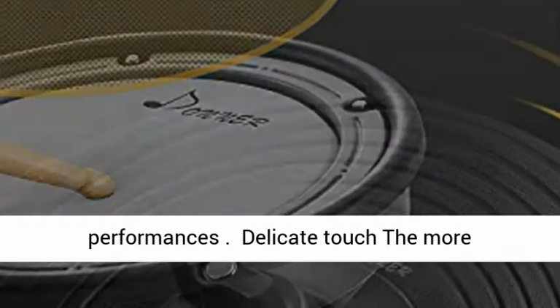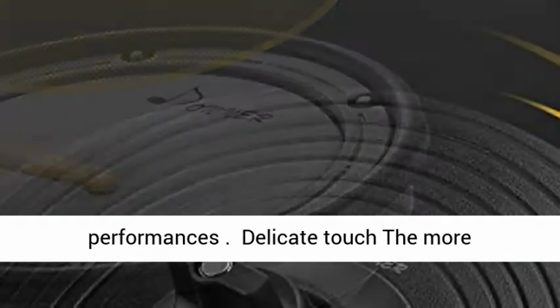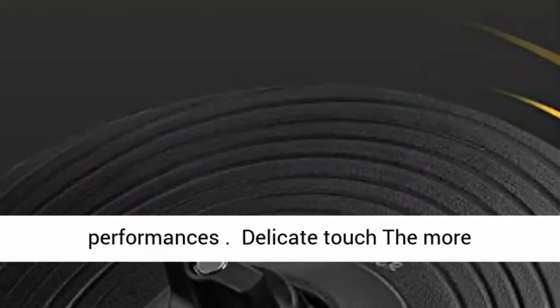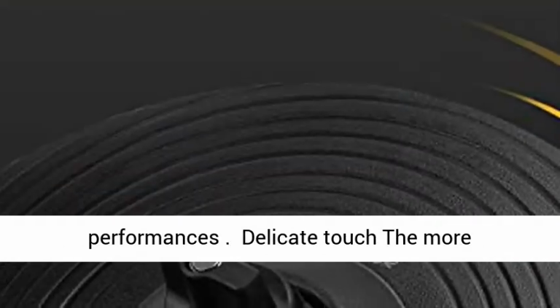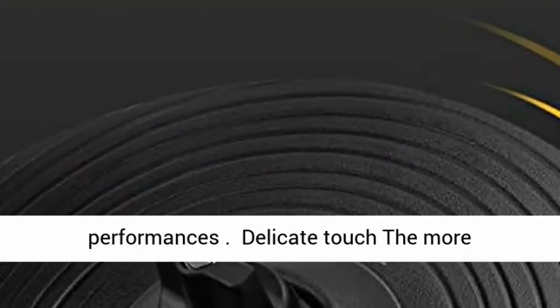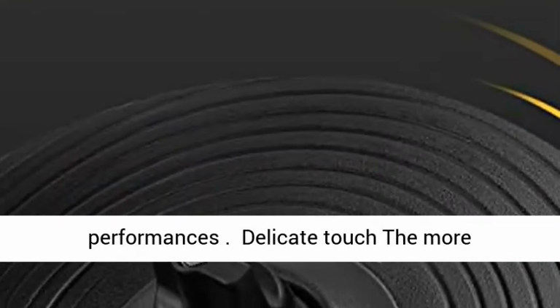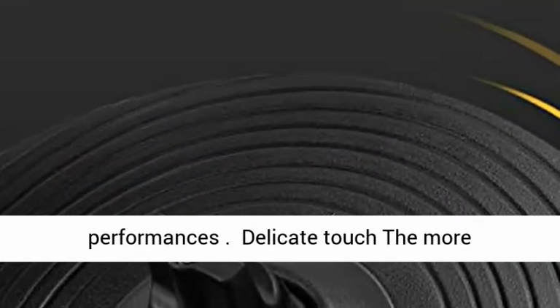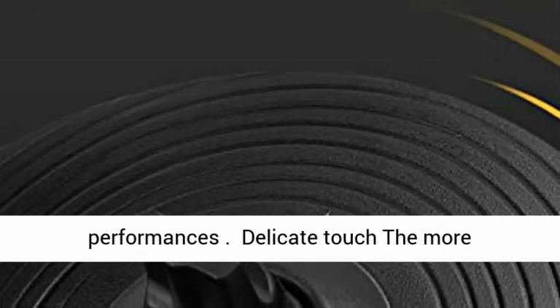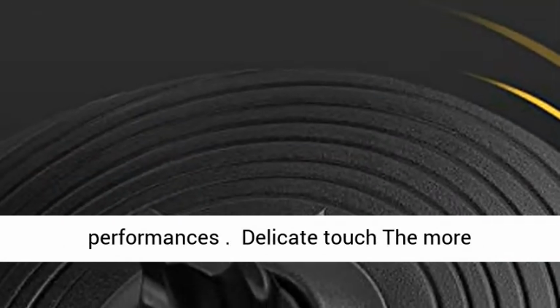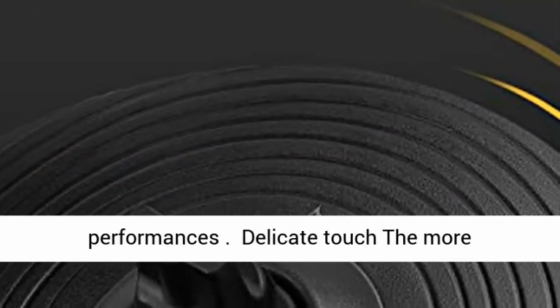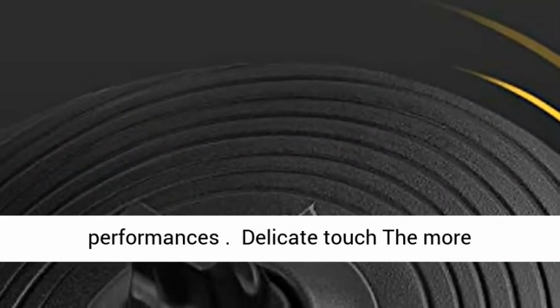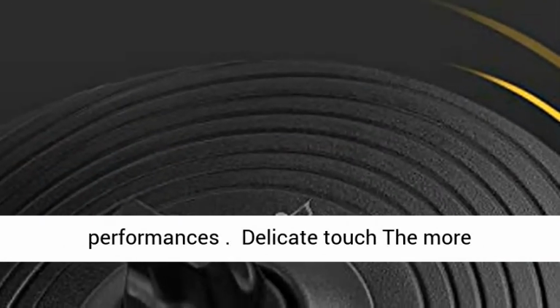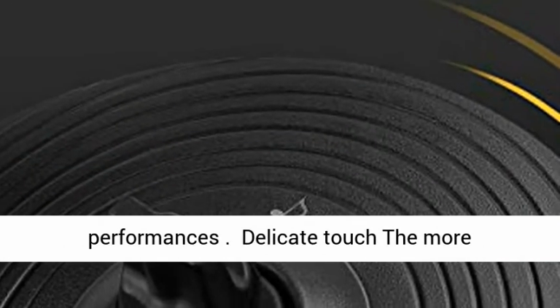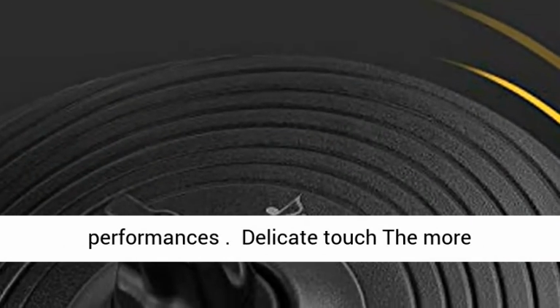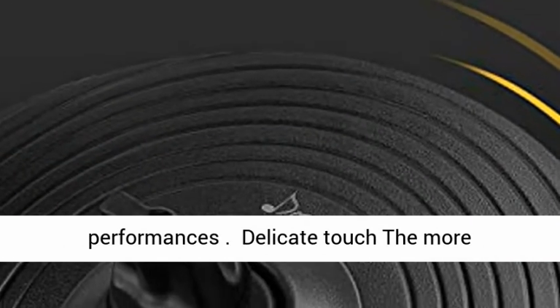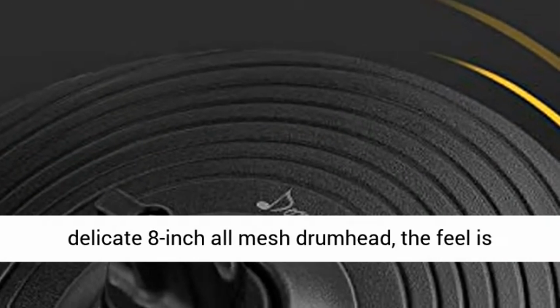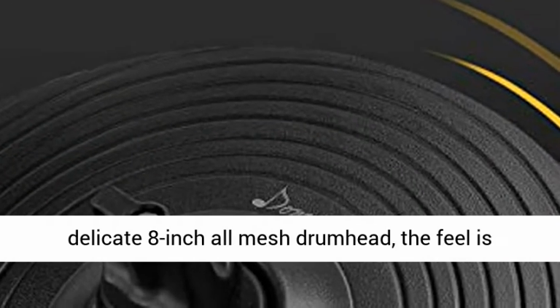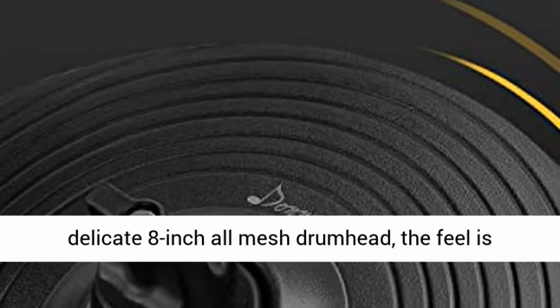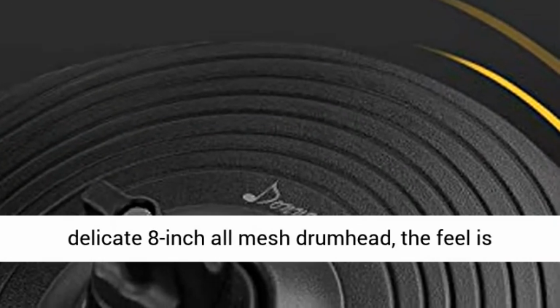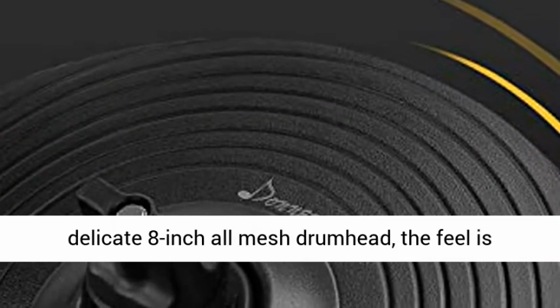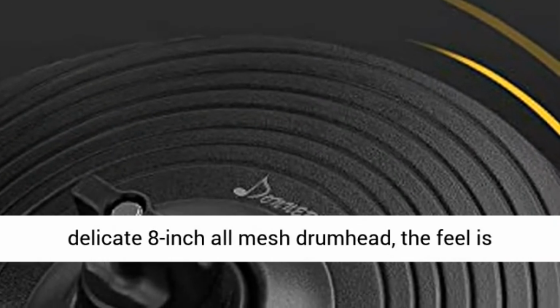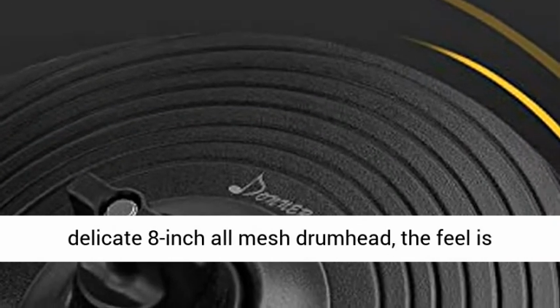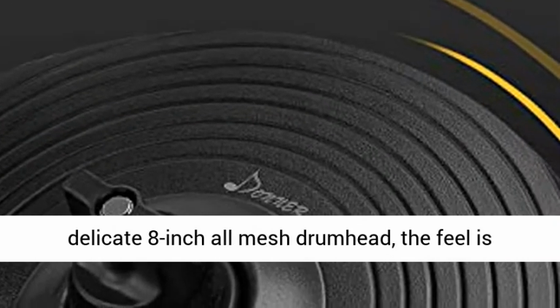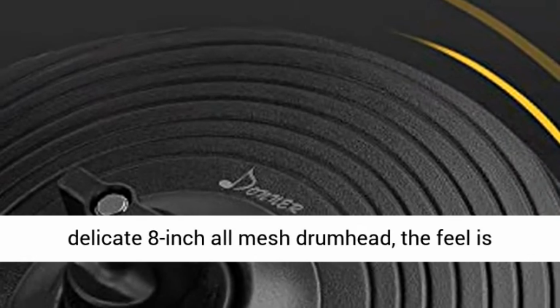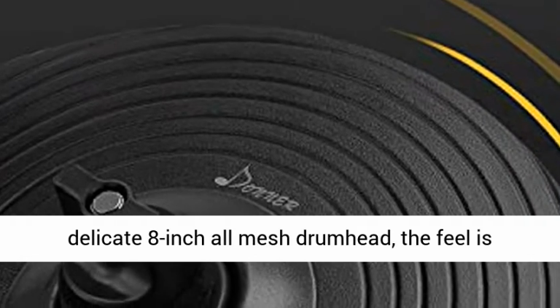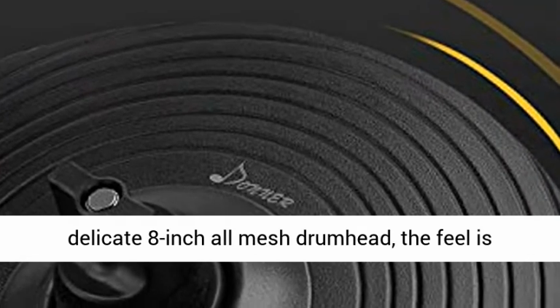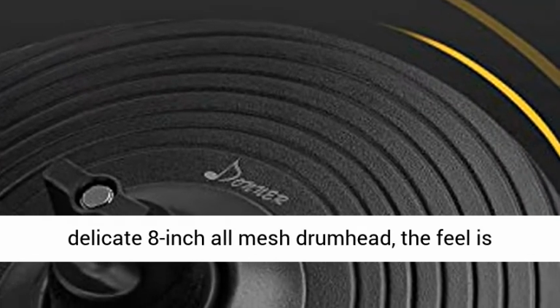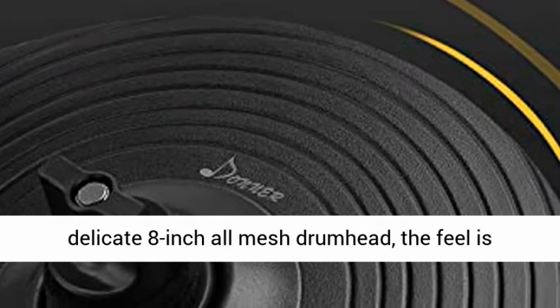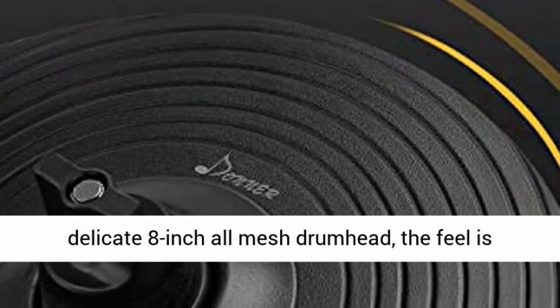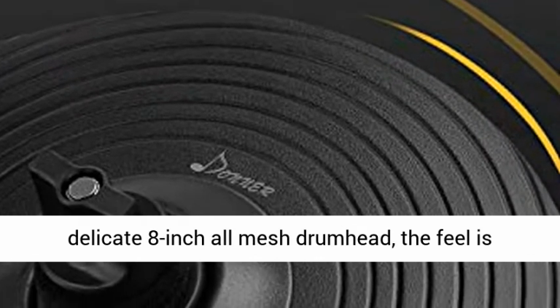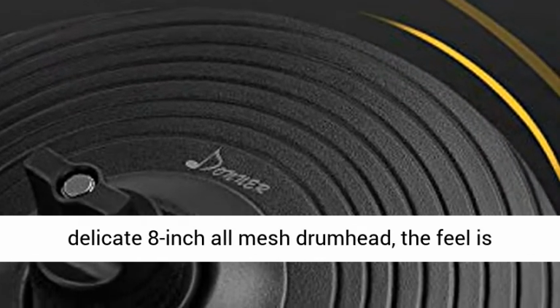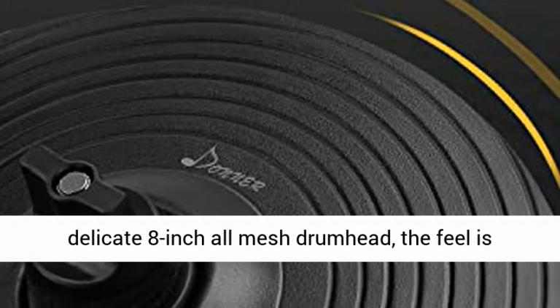Delicate touch — the more delicate 8-inch all-mesh drum head. The feel is close to the real drum, helping you to practice as a good drummer.